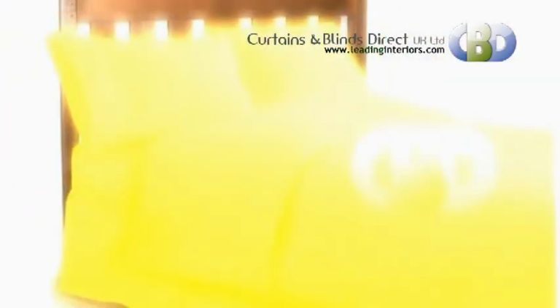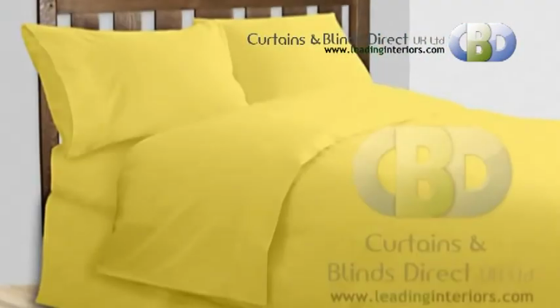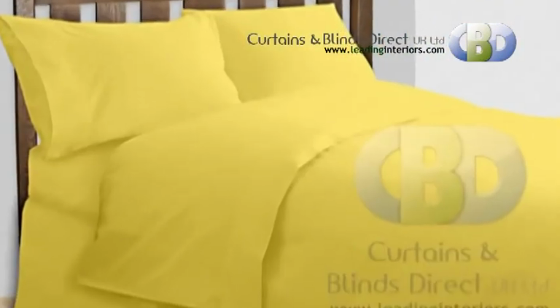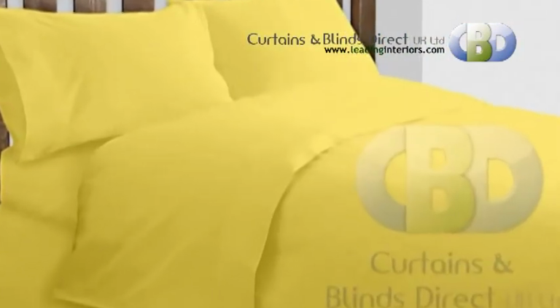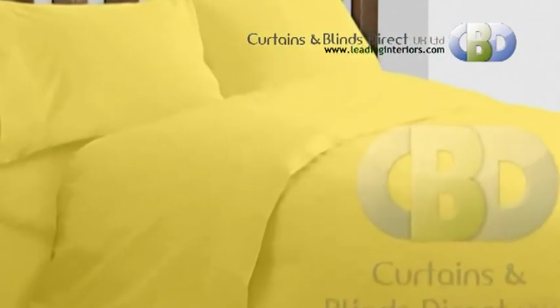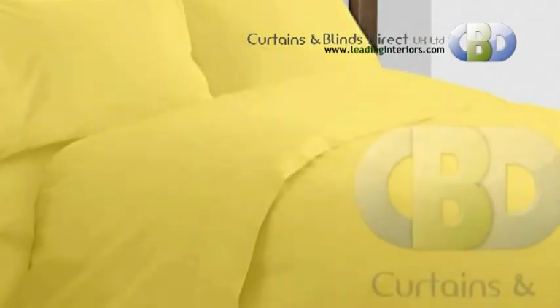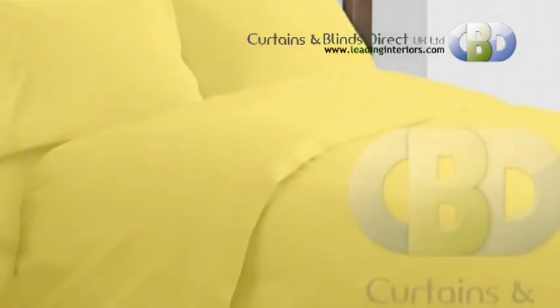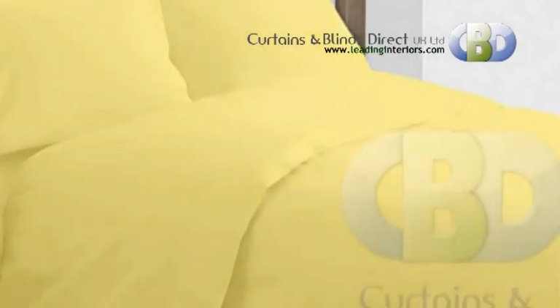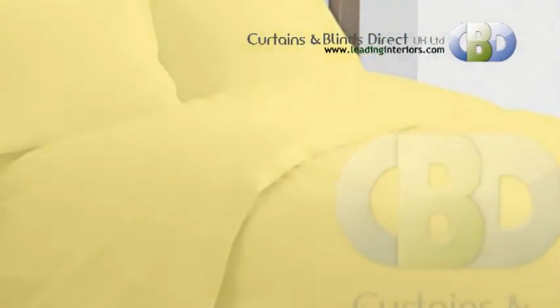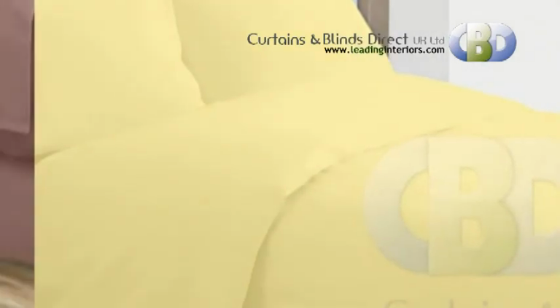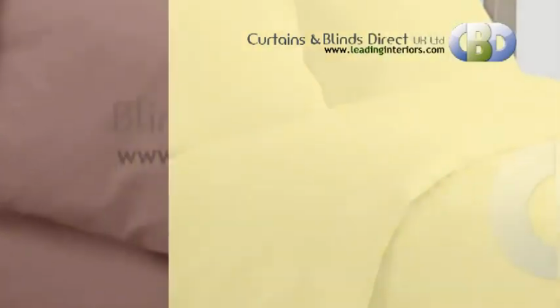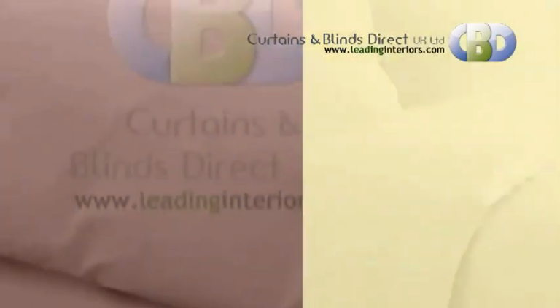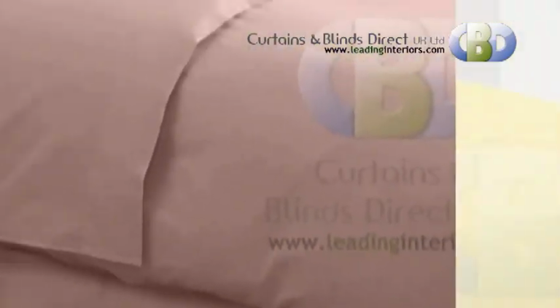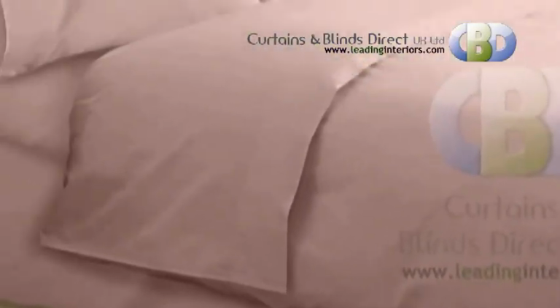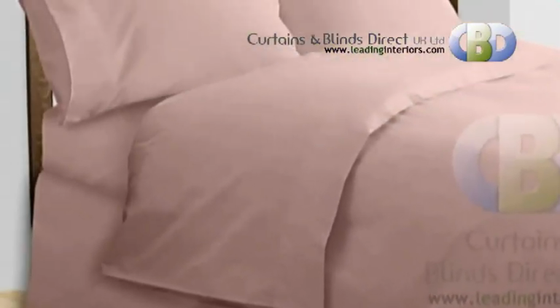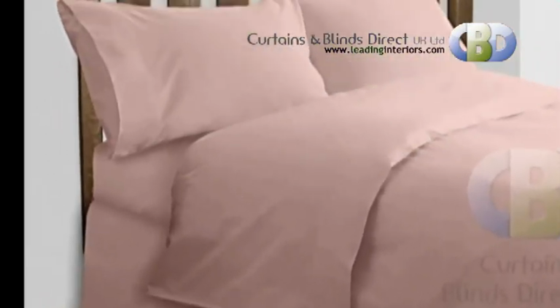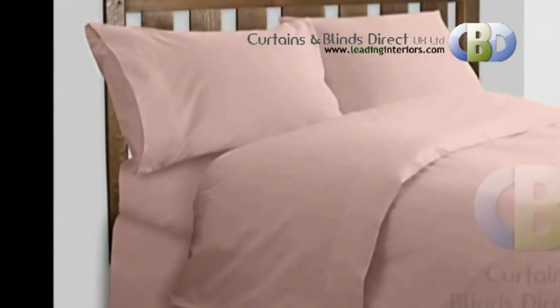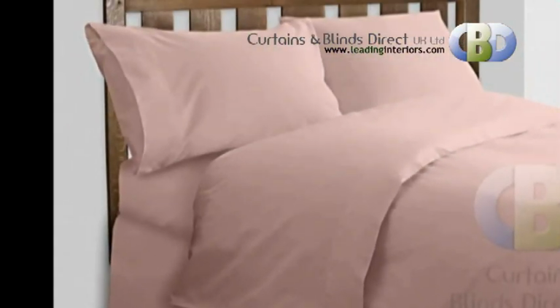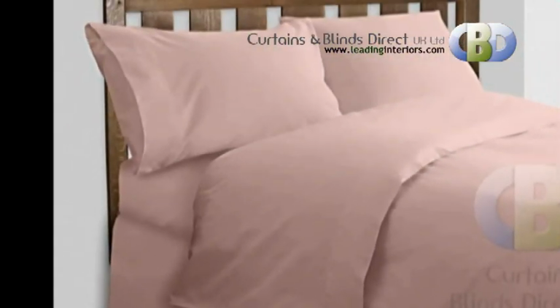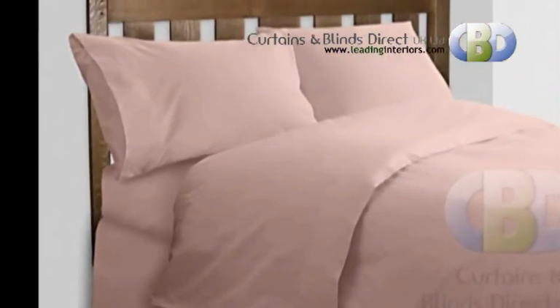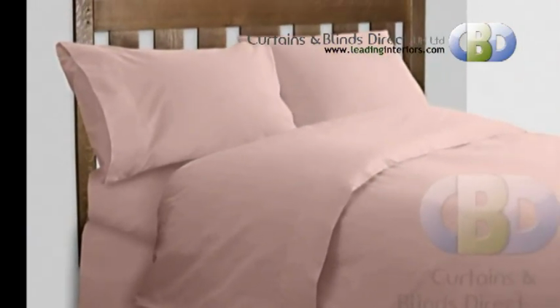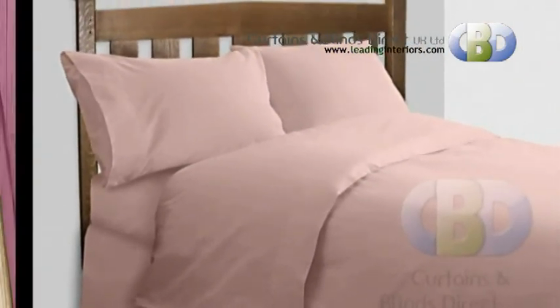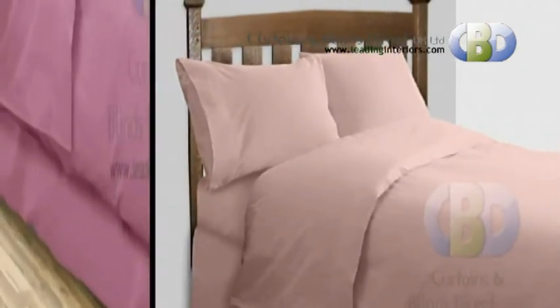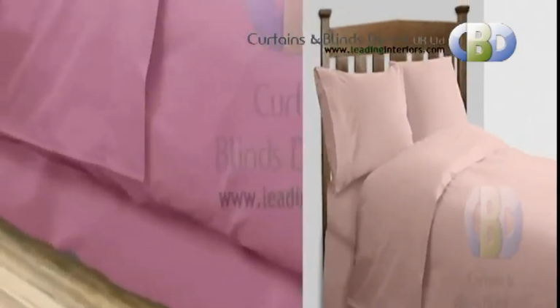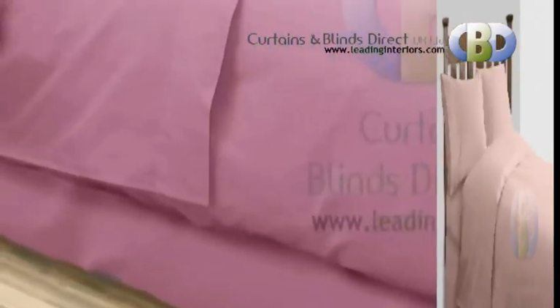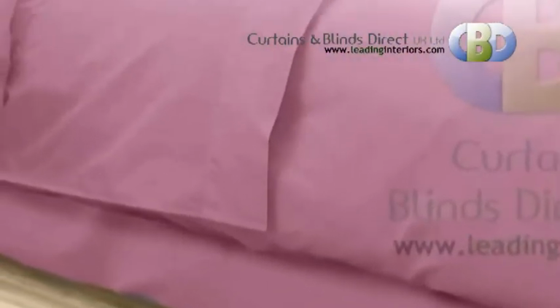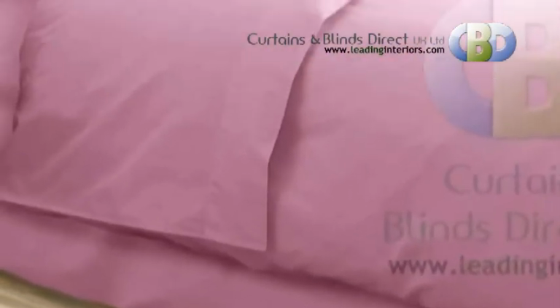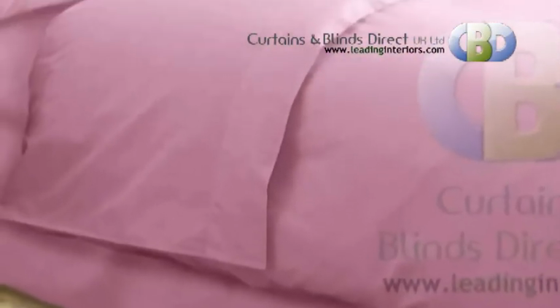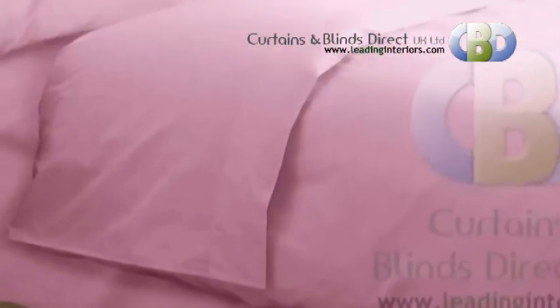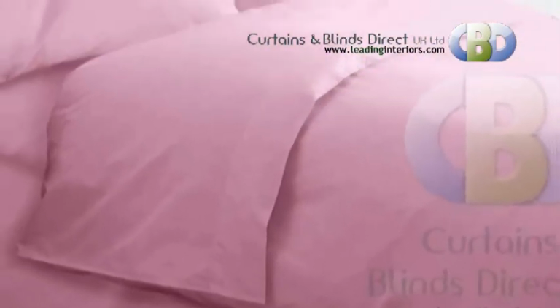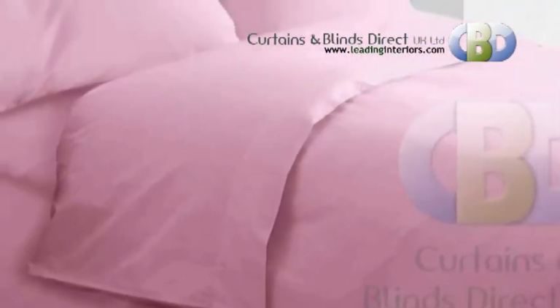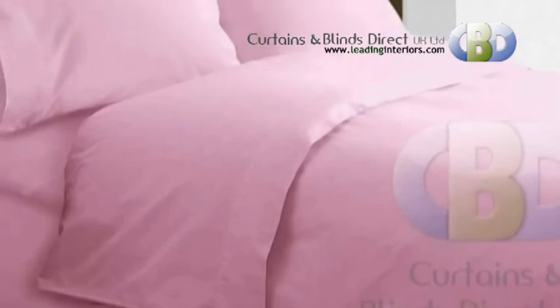Available sizes are single, double, and king. Just visit our website leadinginteriors.com for more information.